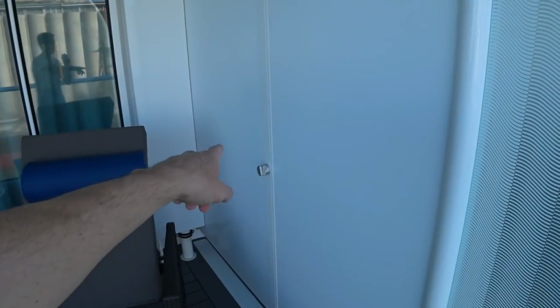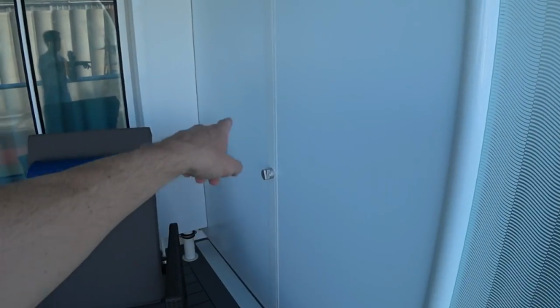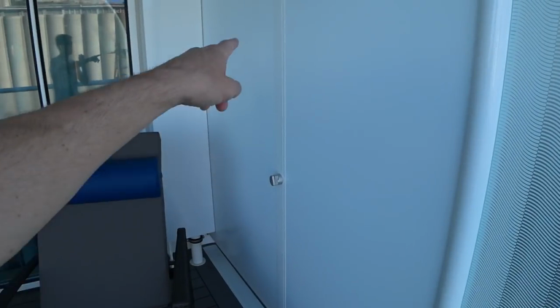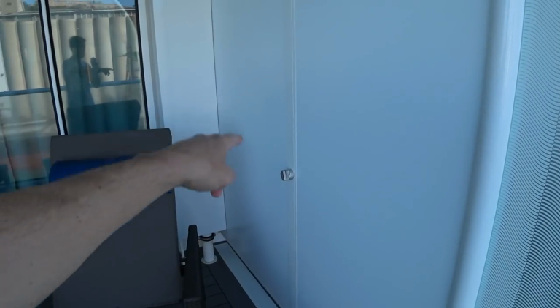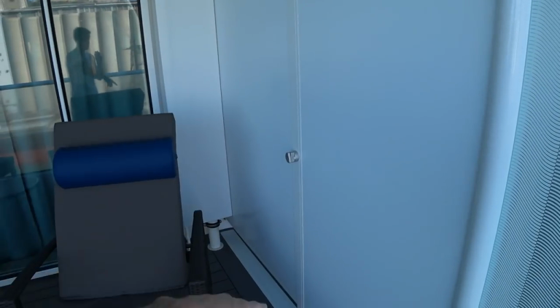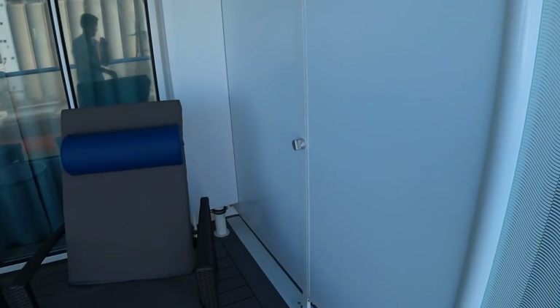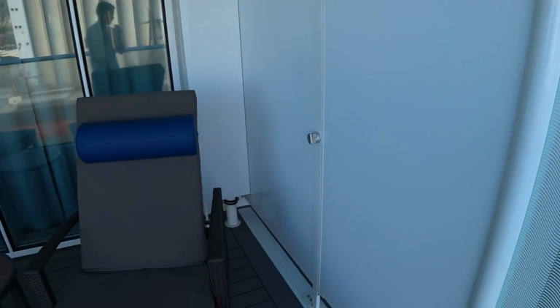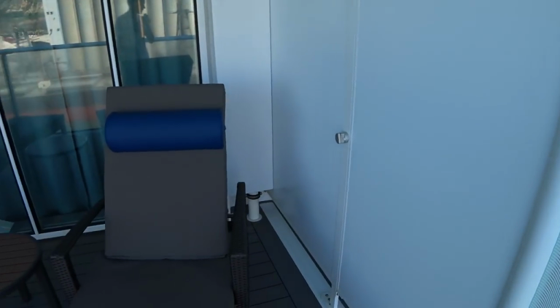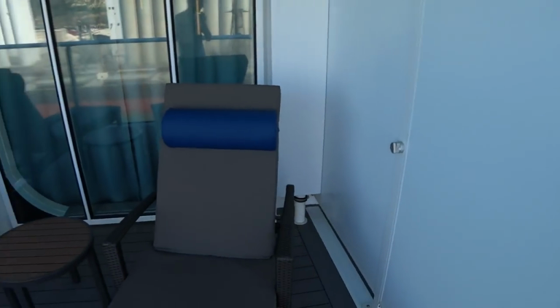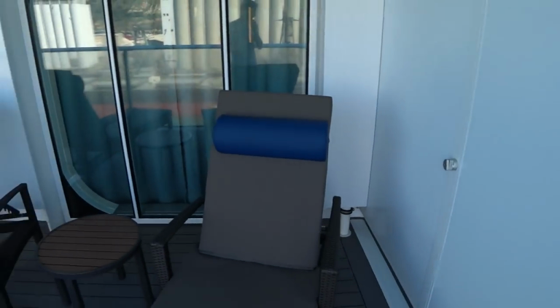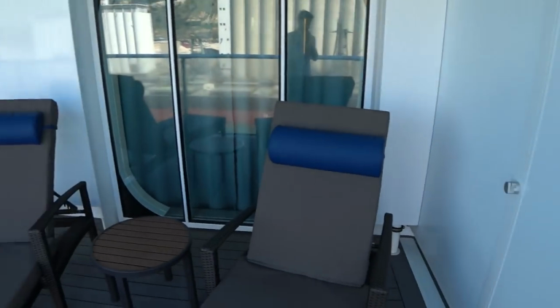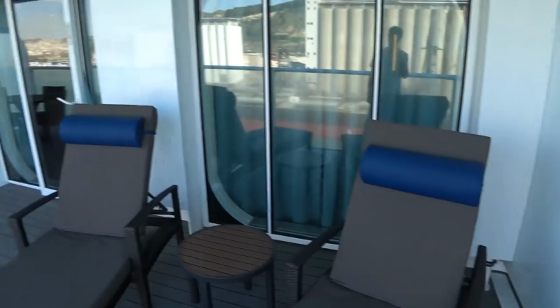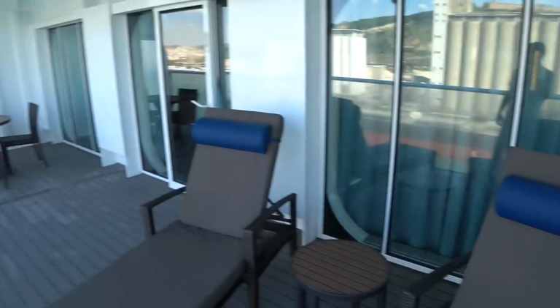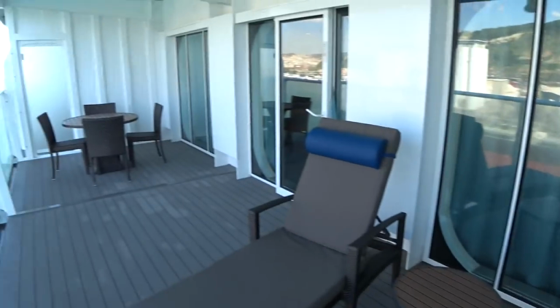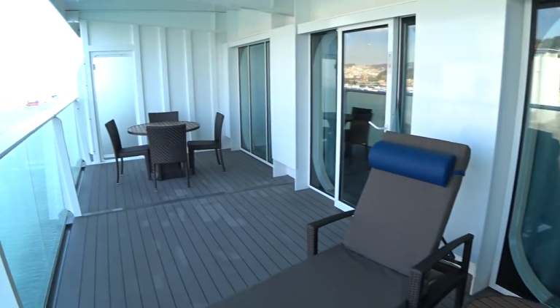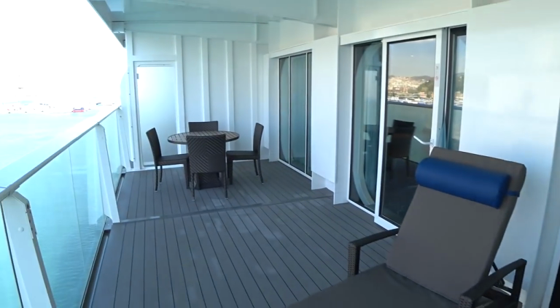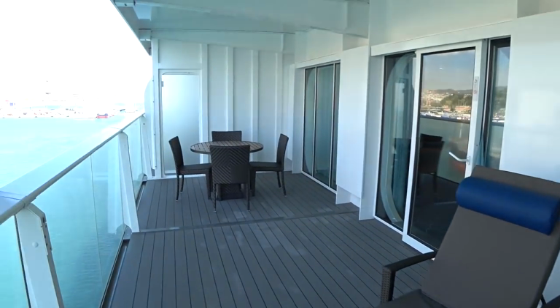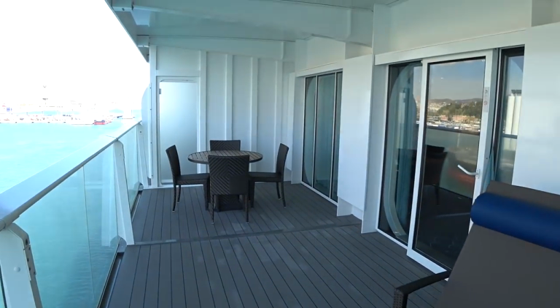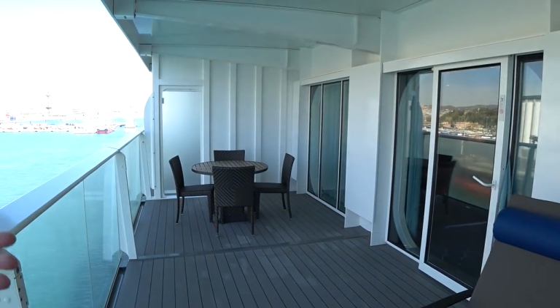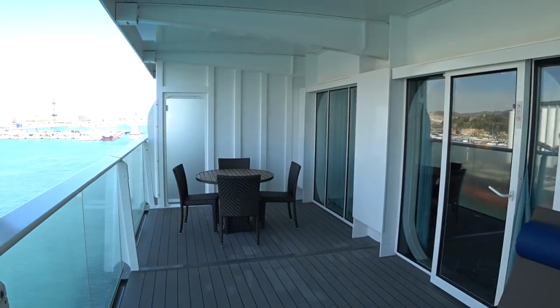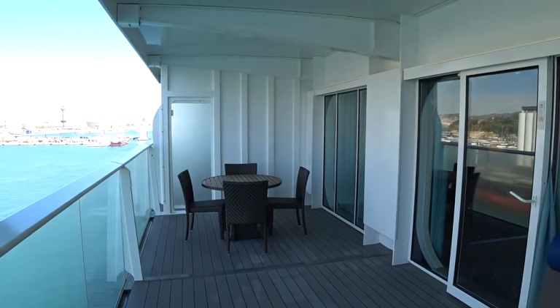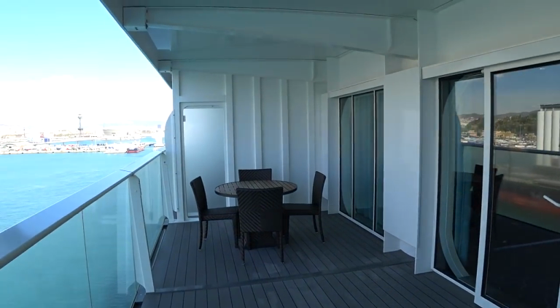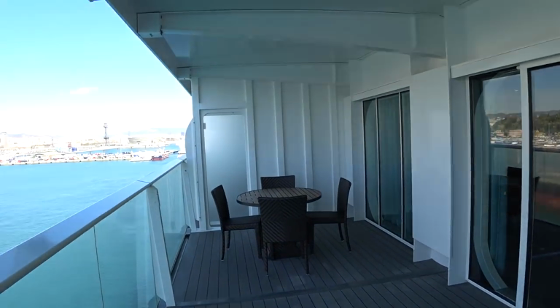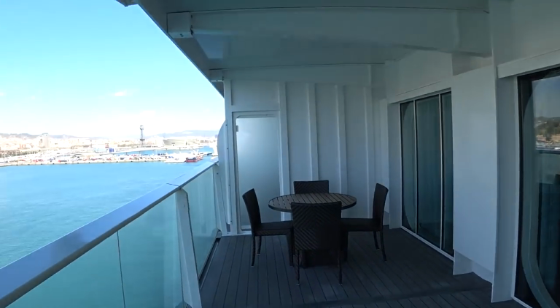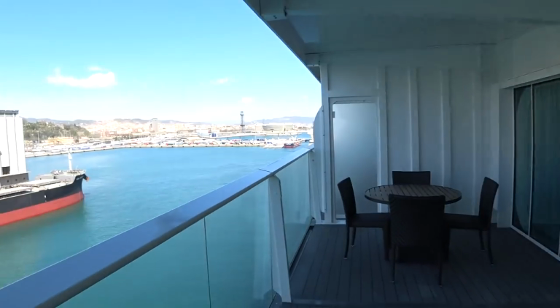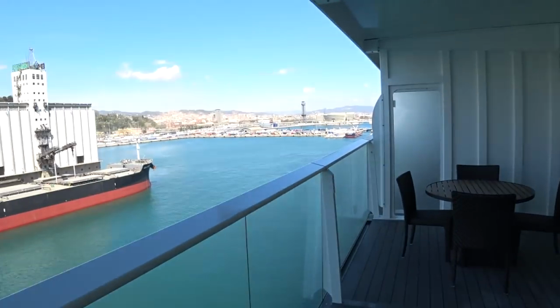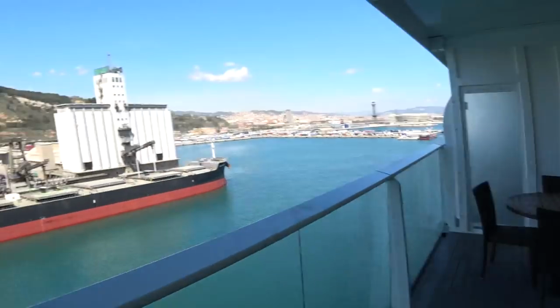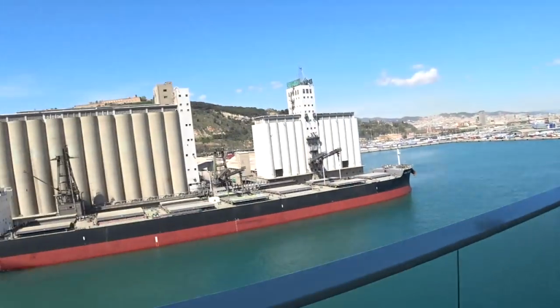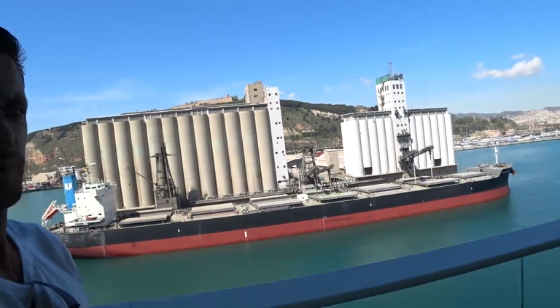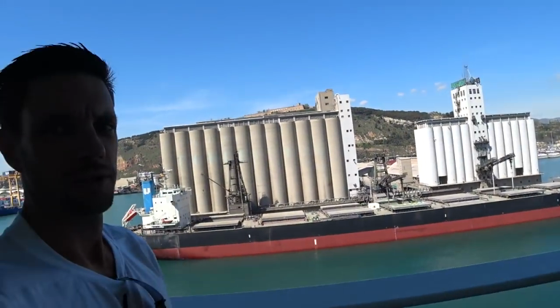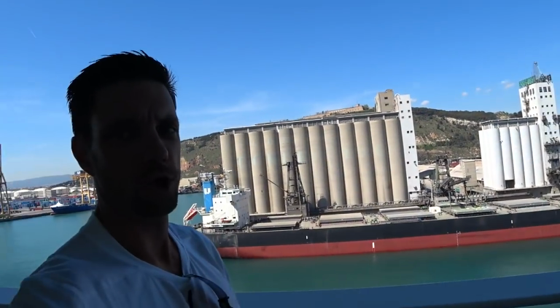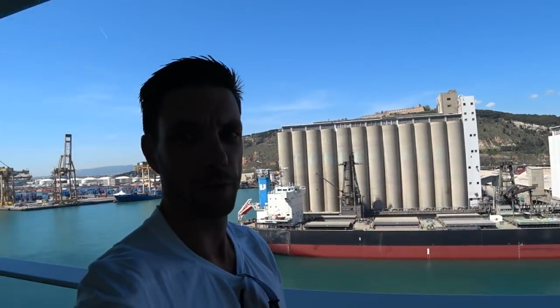You'll have two chaise loungers and a separate dining table out here. You can see the balcony doors do unlock in case you're a family and you want to put two rooms together.